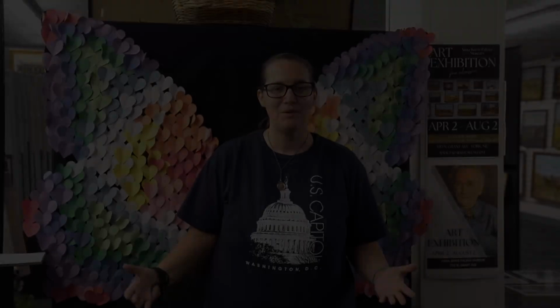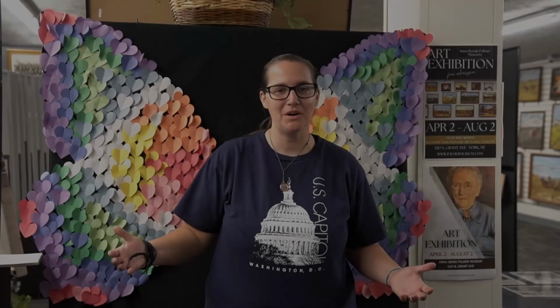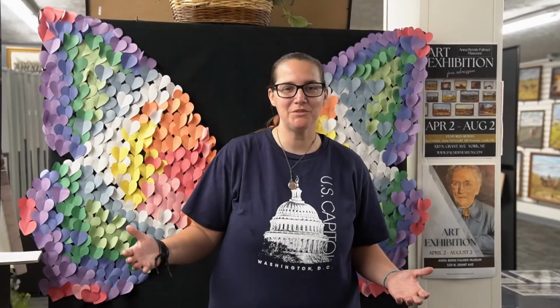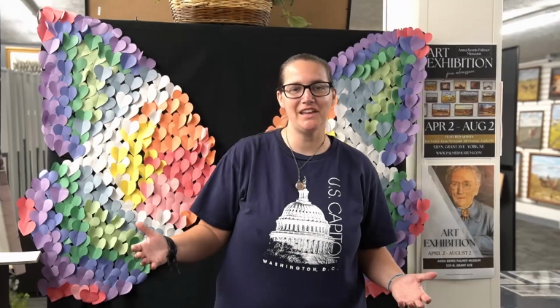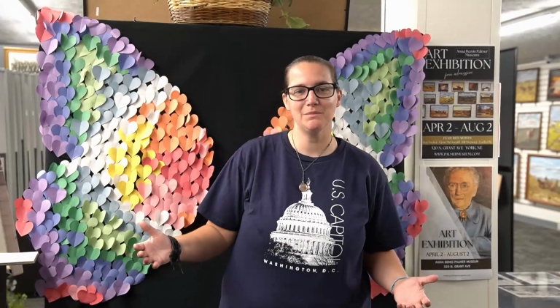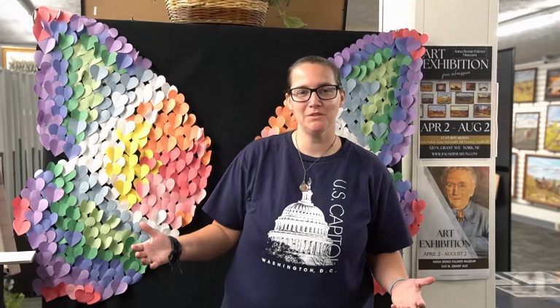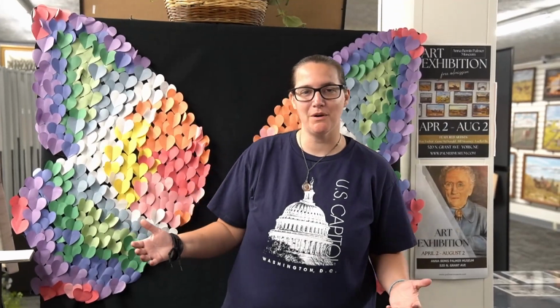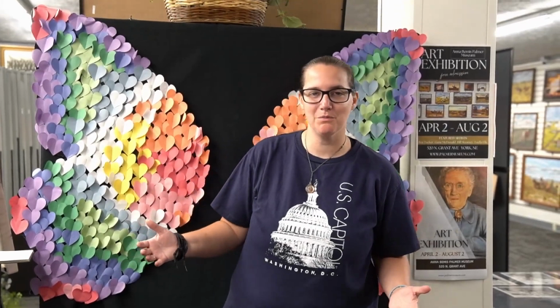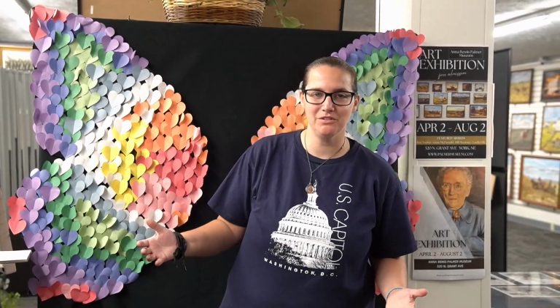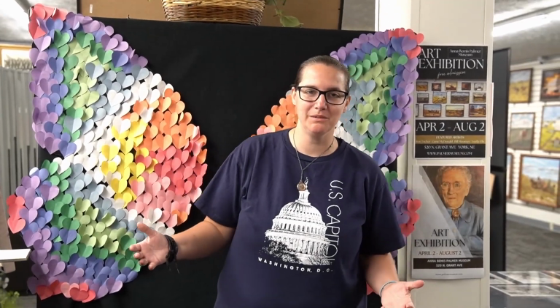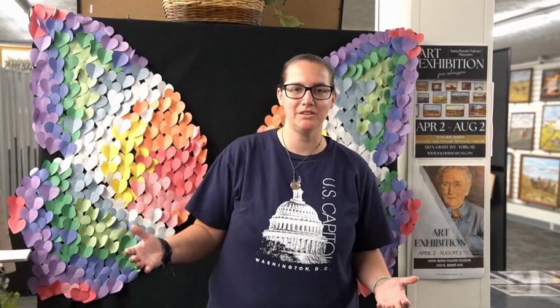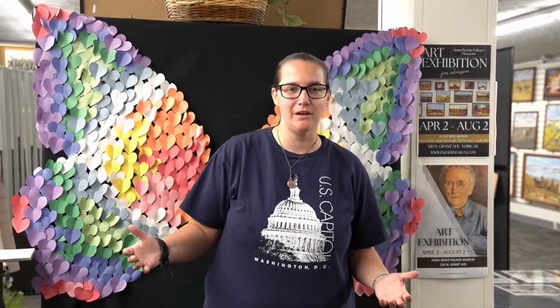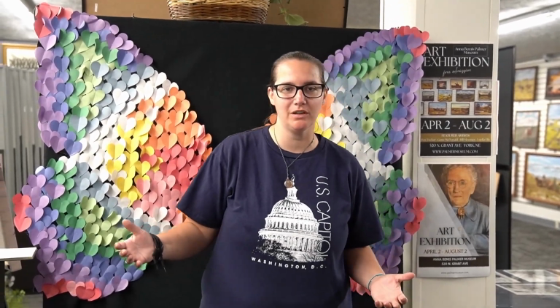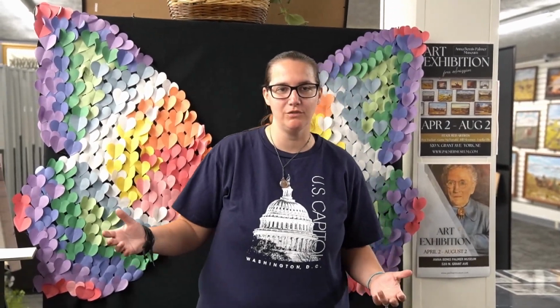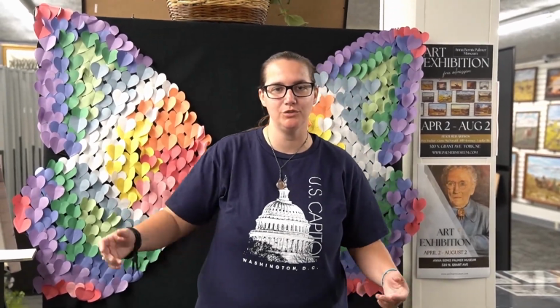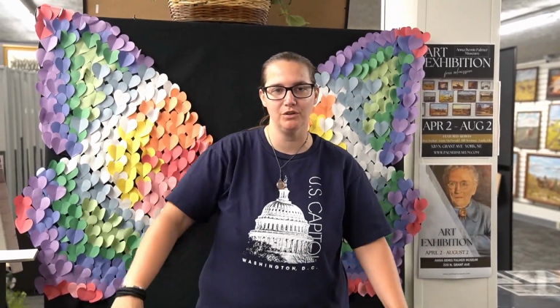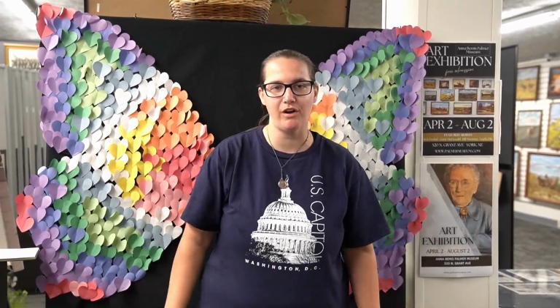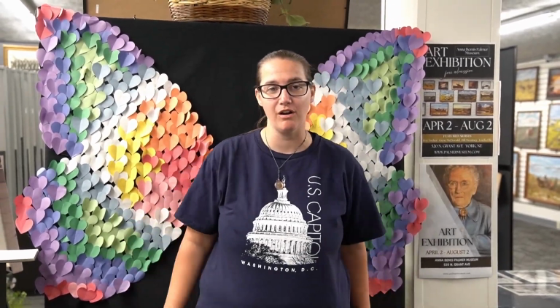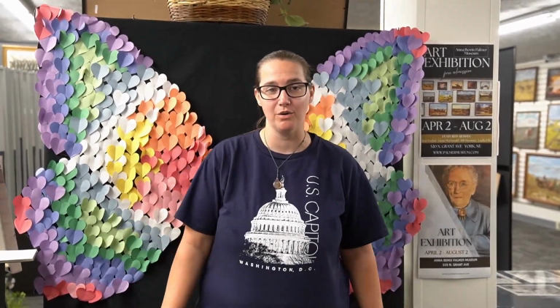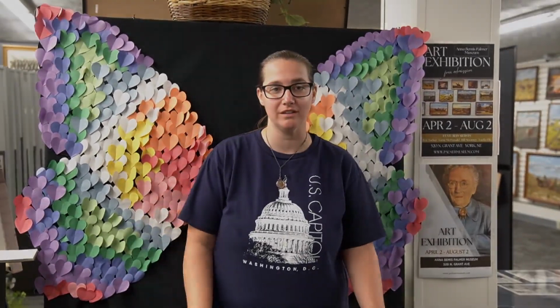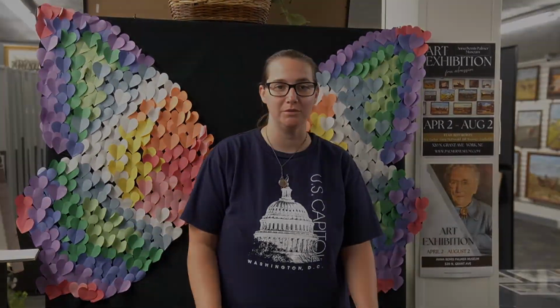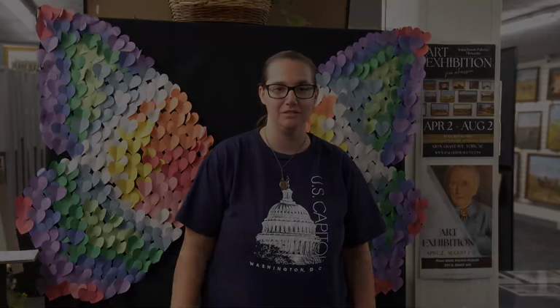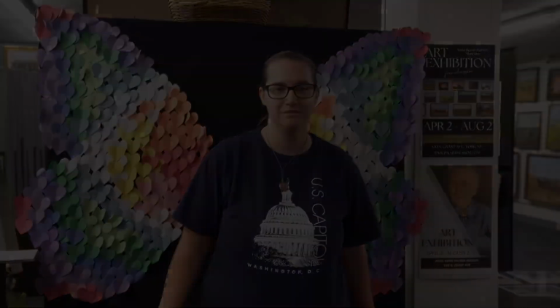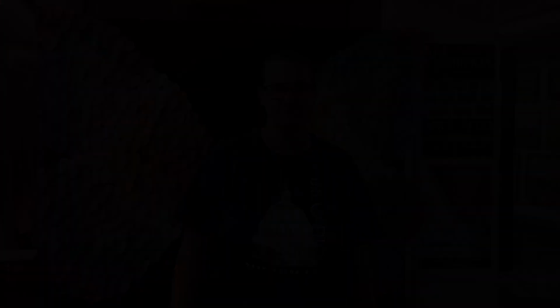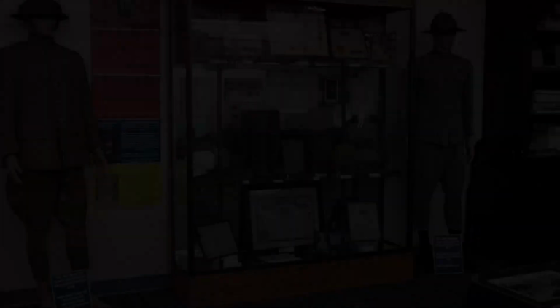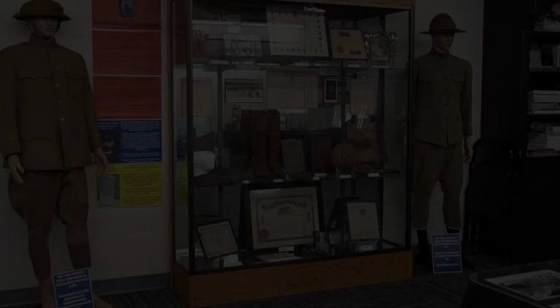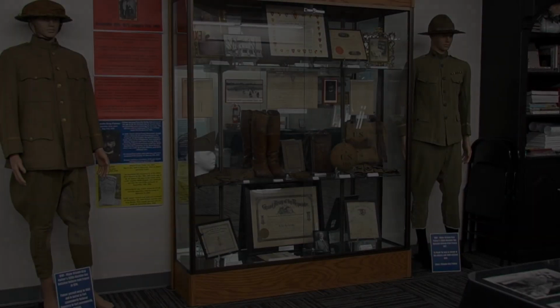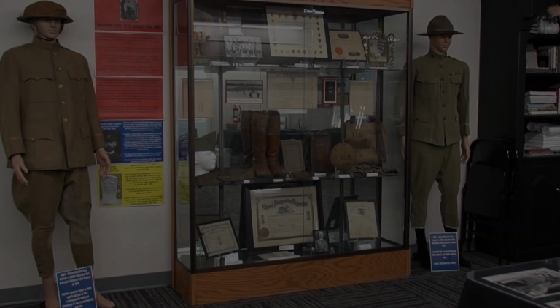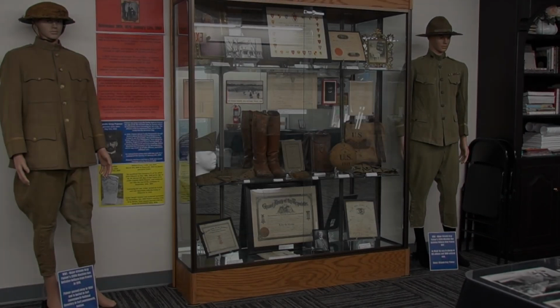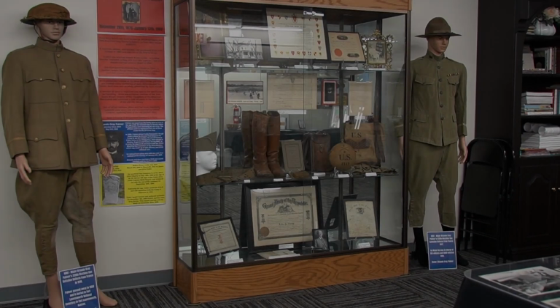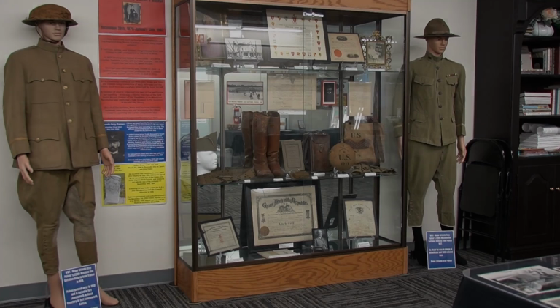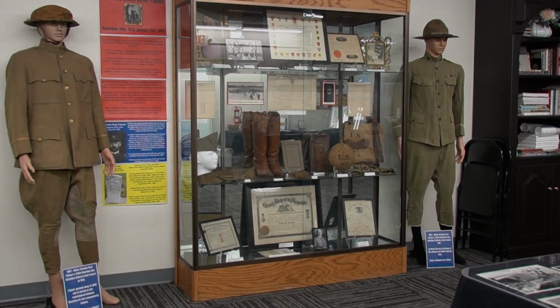Welcome to the Anna Bemis Palmer Museum. Today we're going to give you a tour of our artwork exhibition. Let's start with our Palmer case.